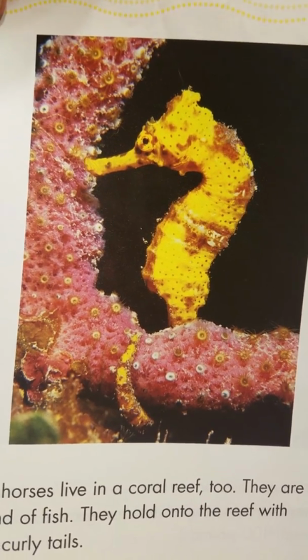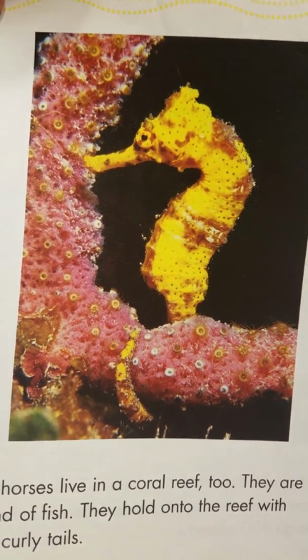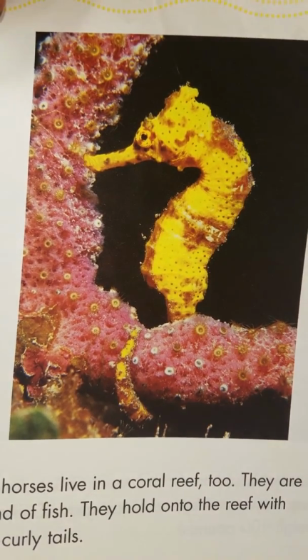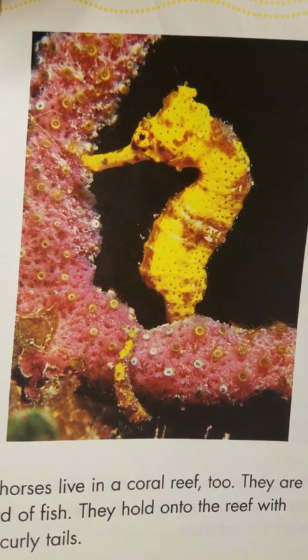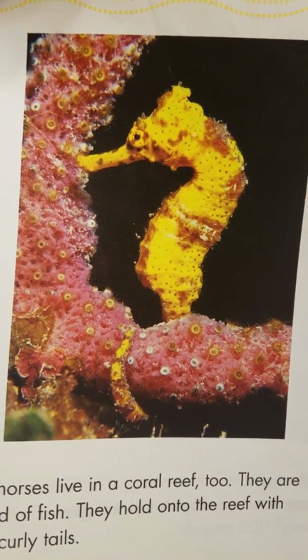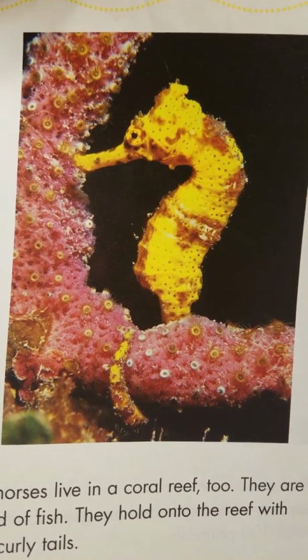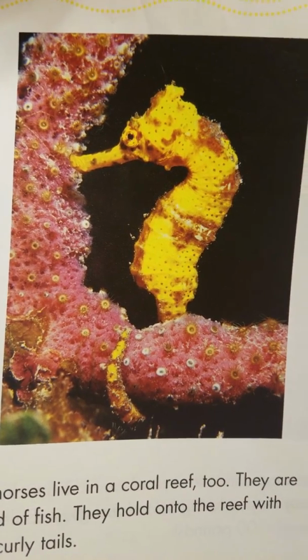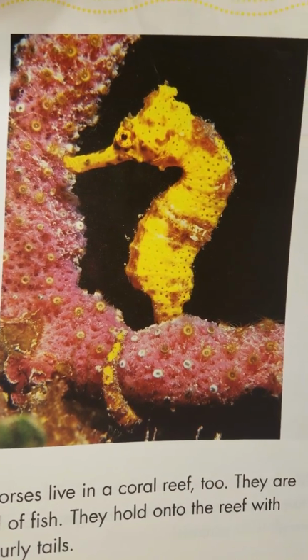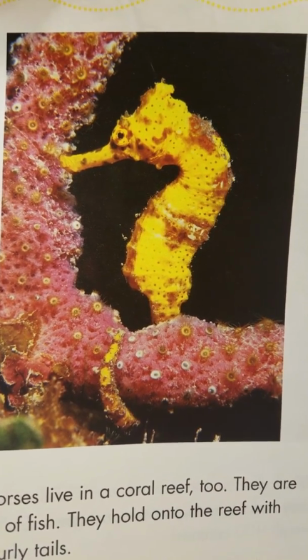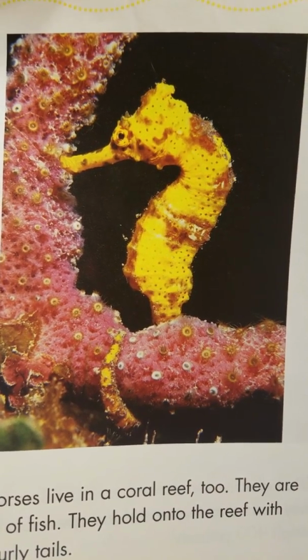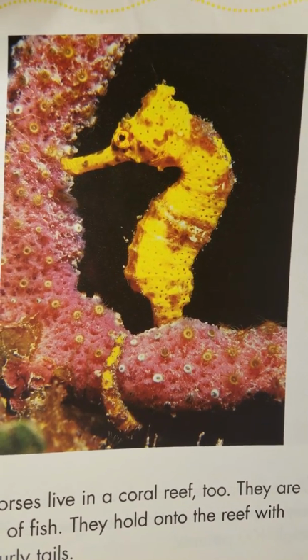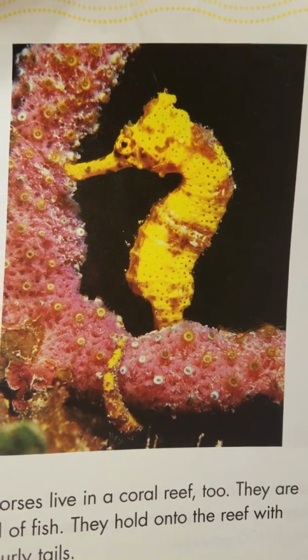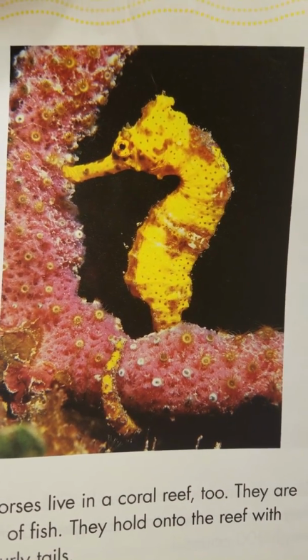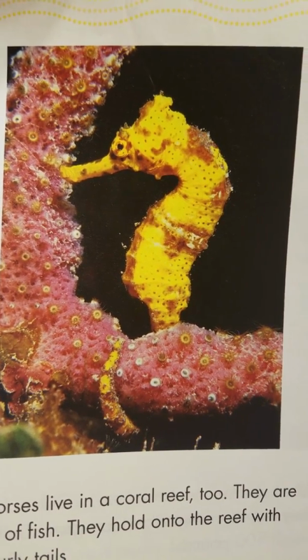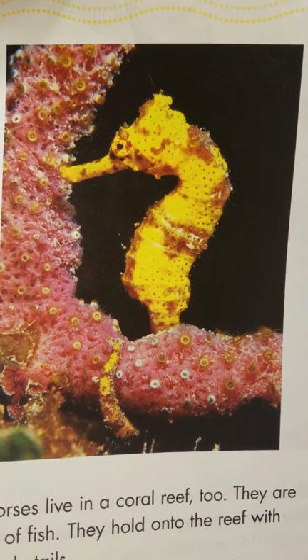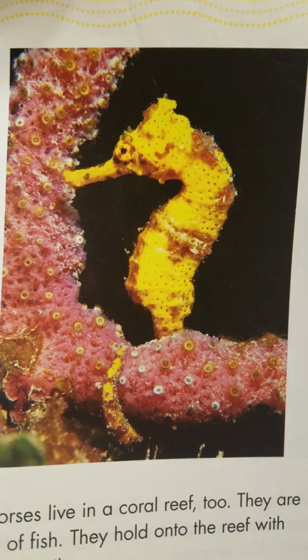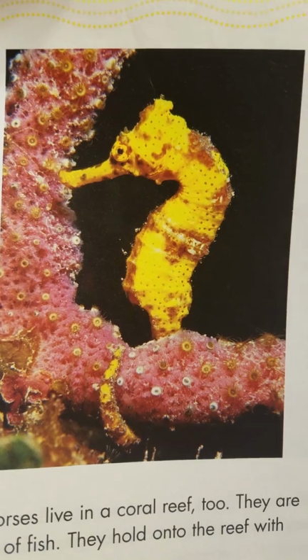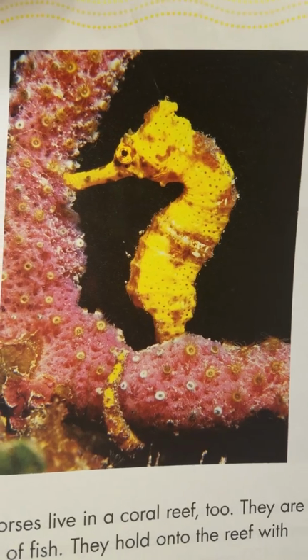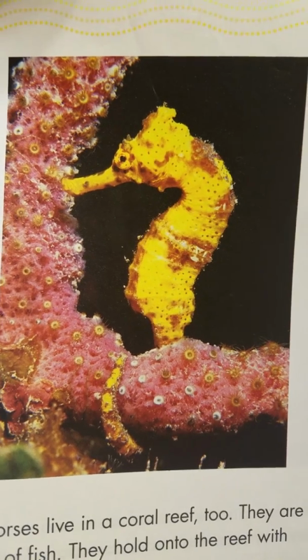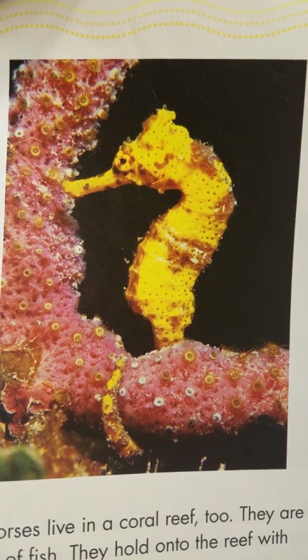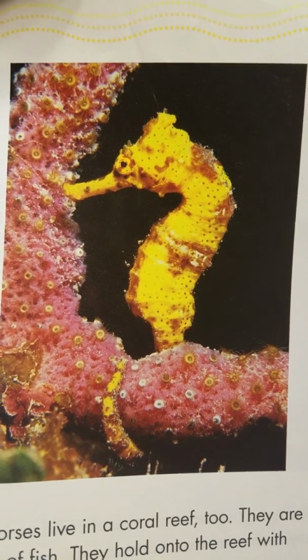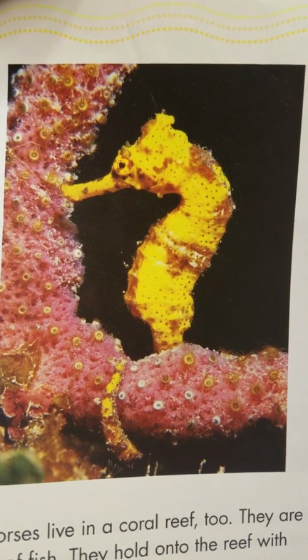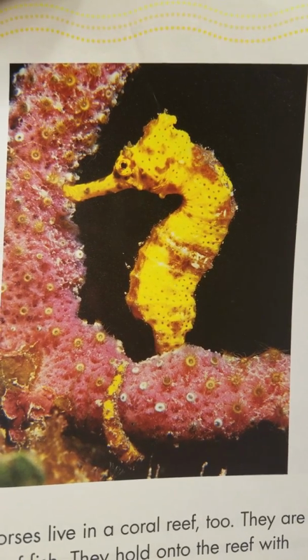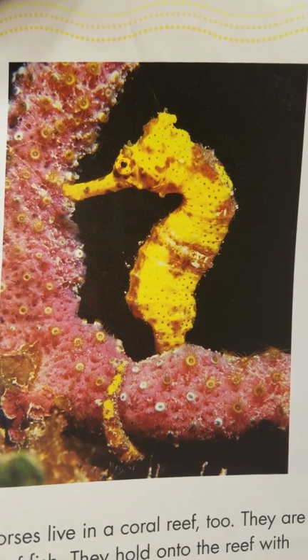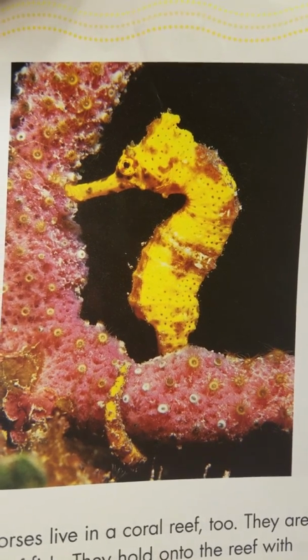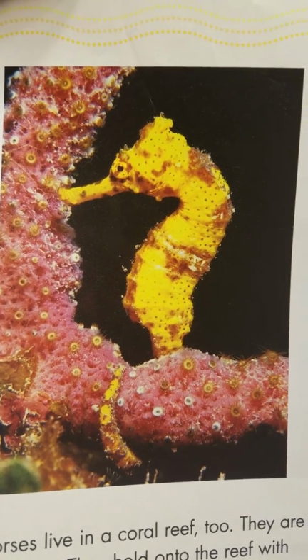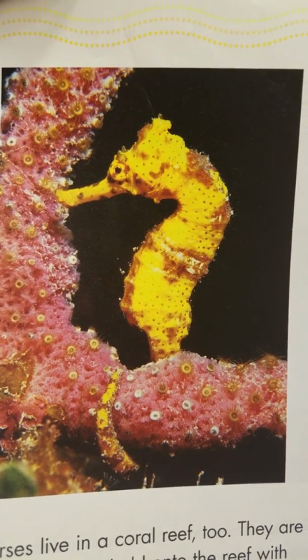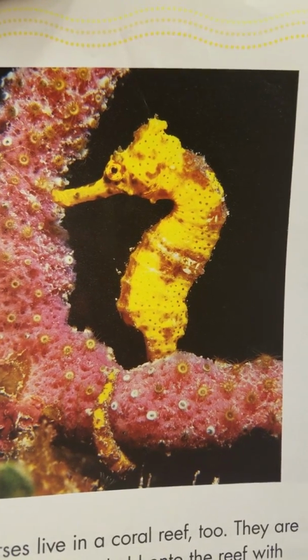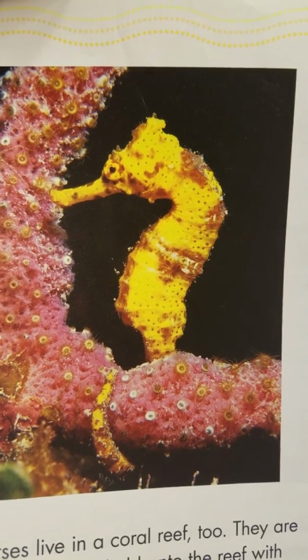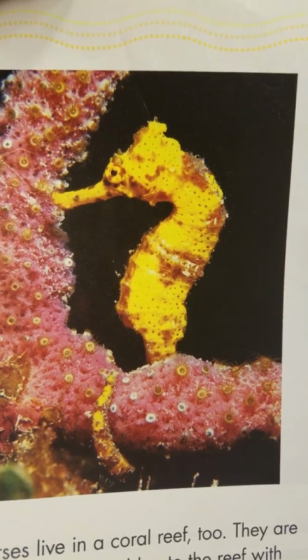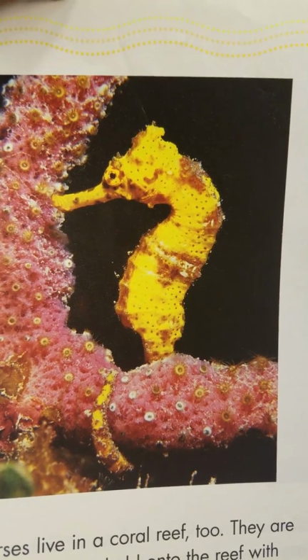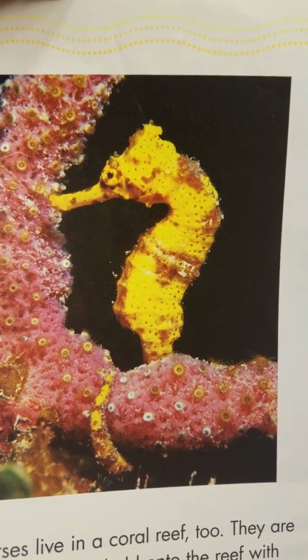Seahorses live in a coral reef too. They are a kind of fish. They hold onto the reef with their long, curly tails.